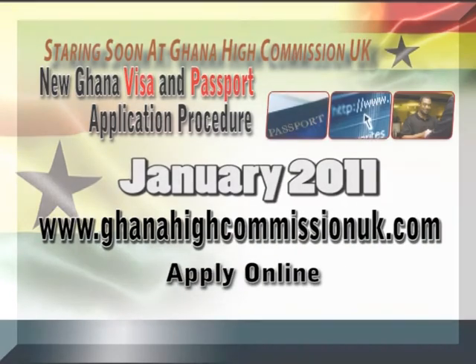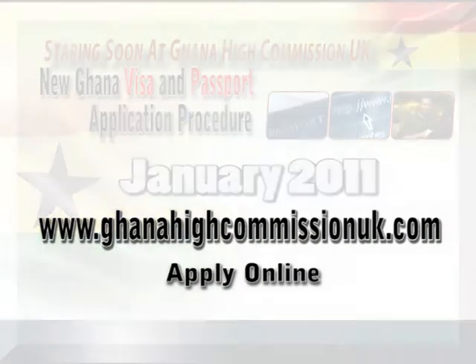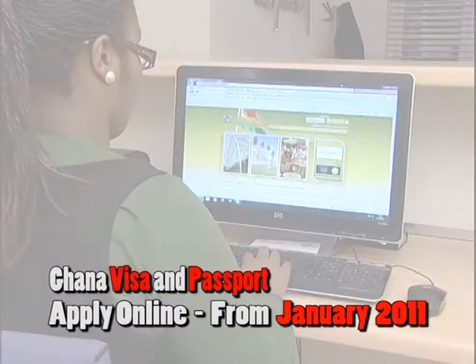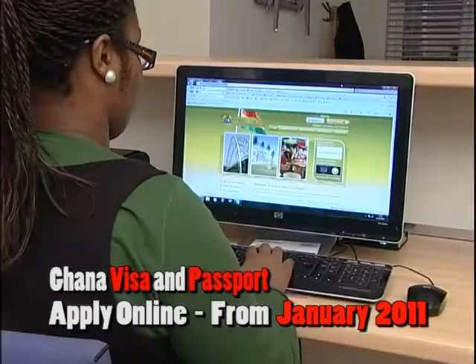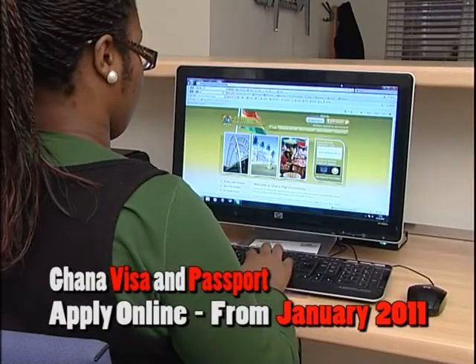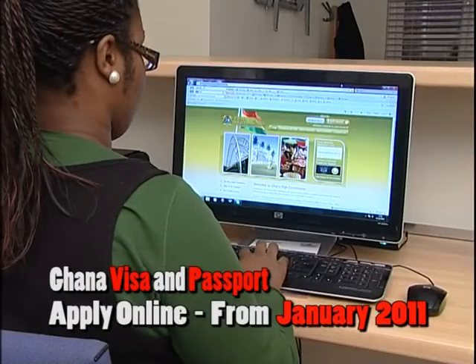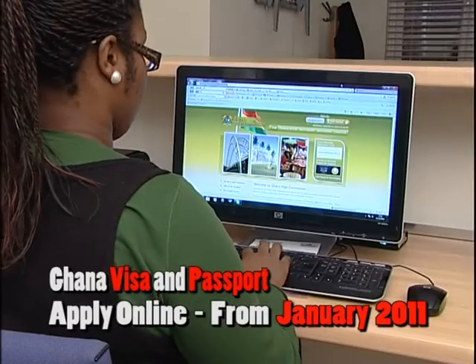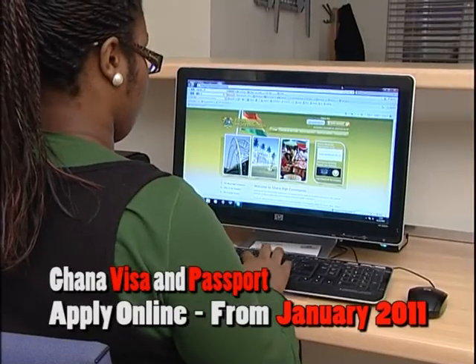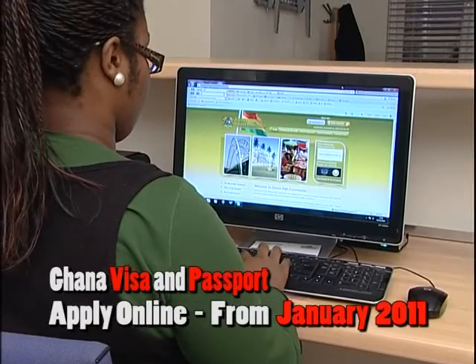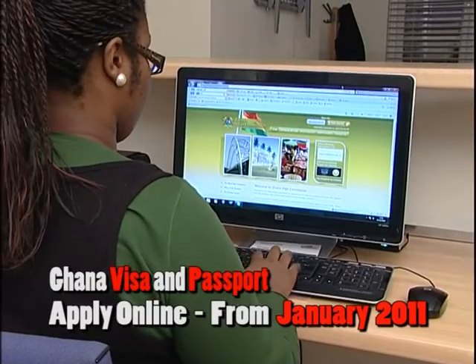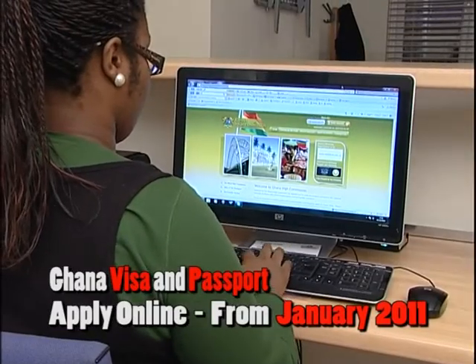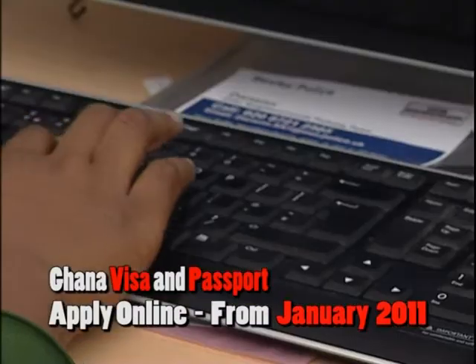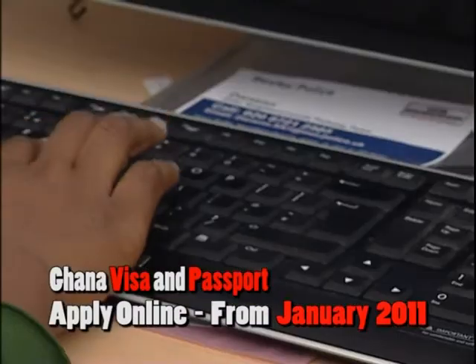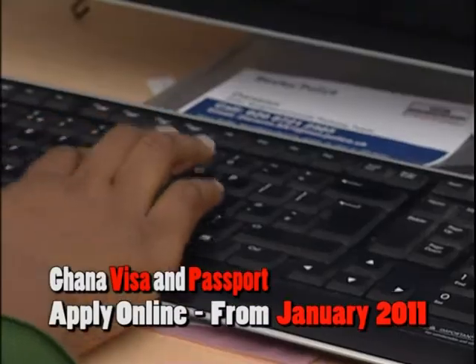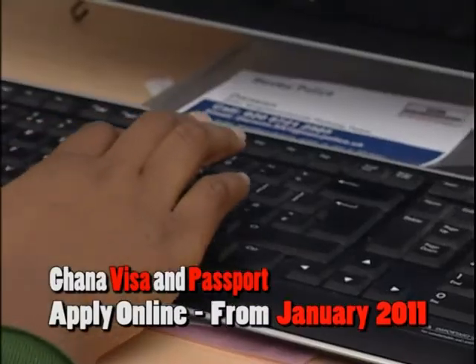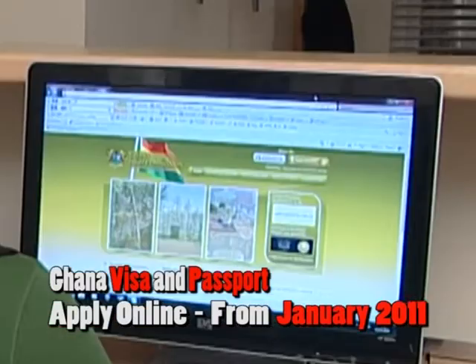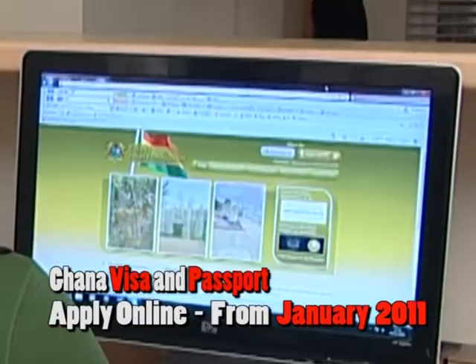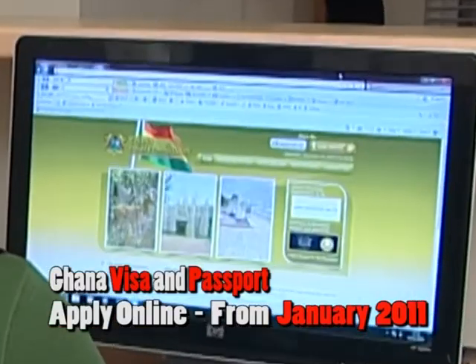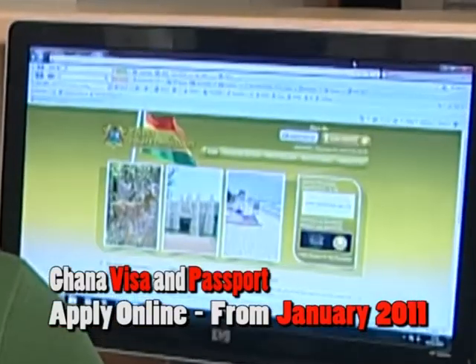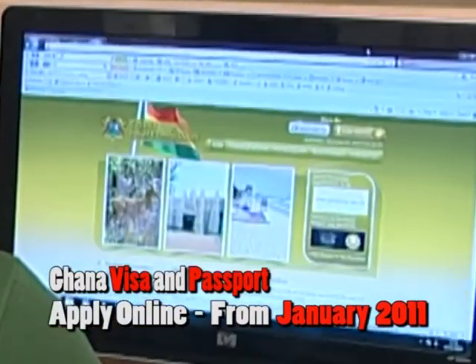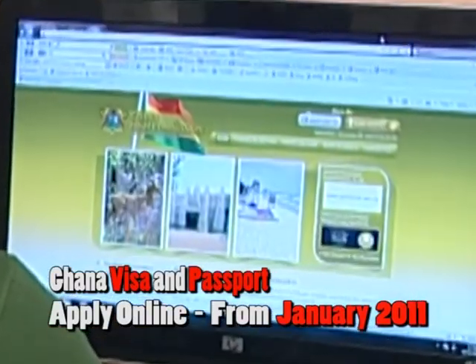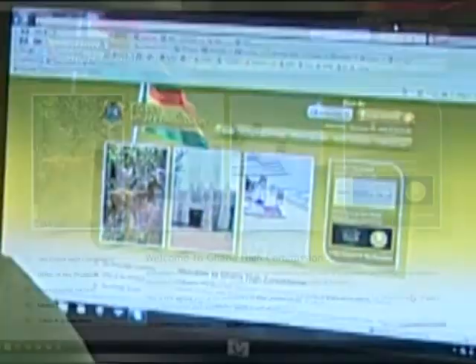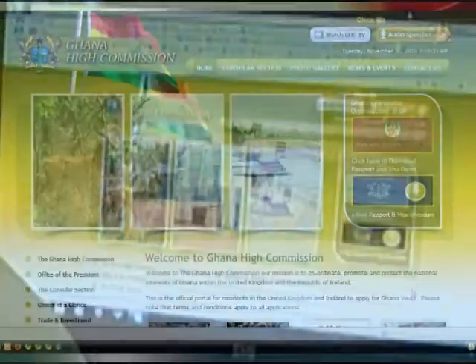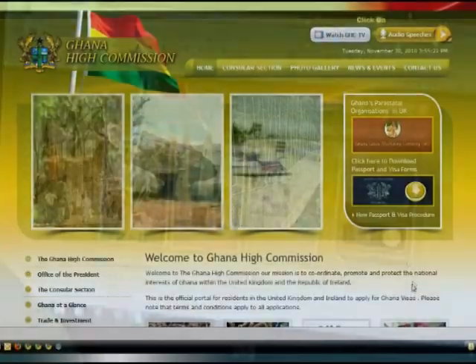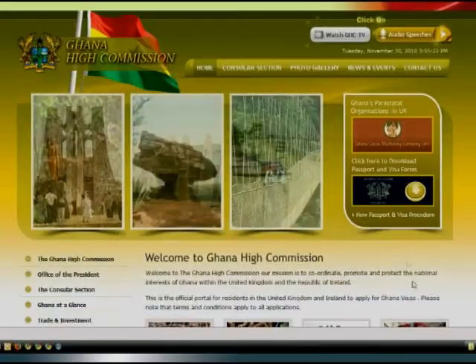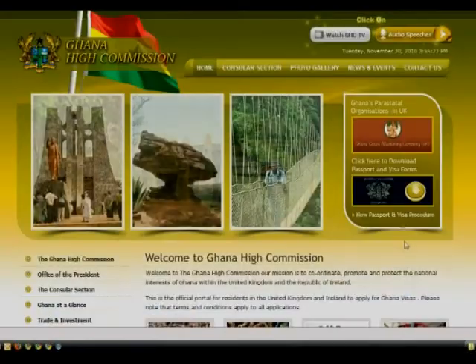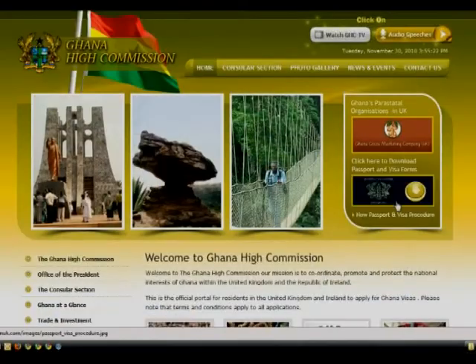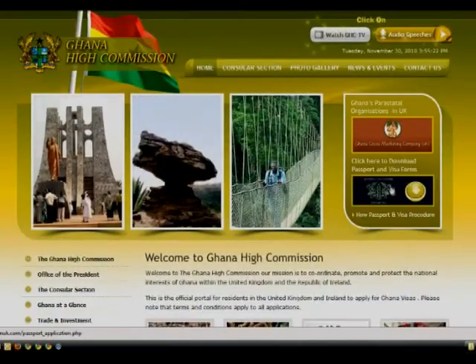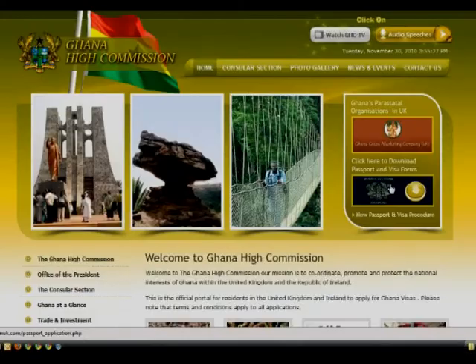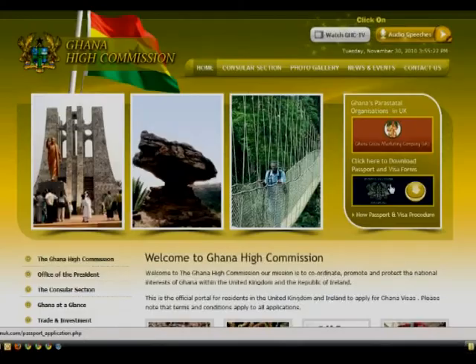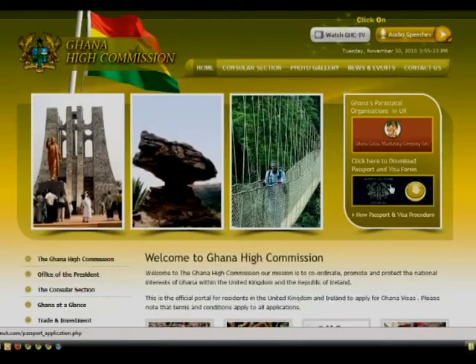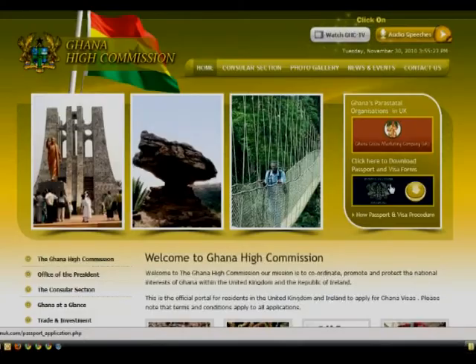On our website, follow the link to download the application. Do take time to fill the application as required.